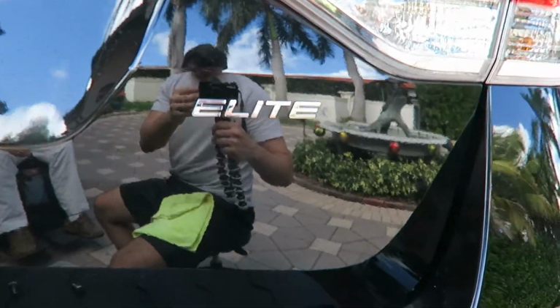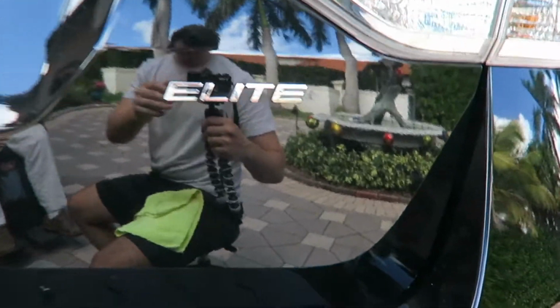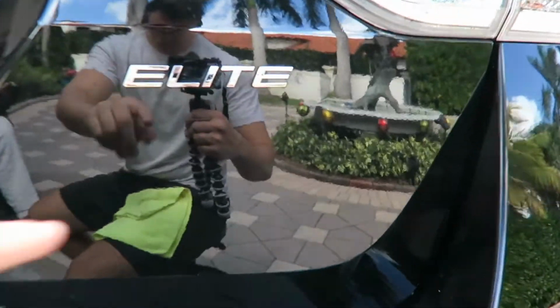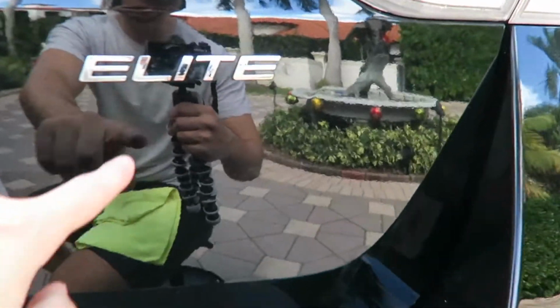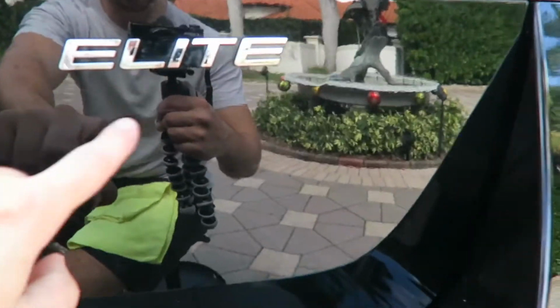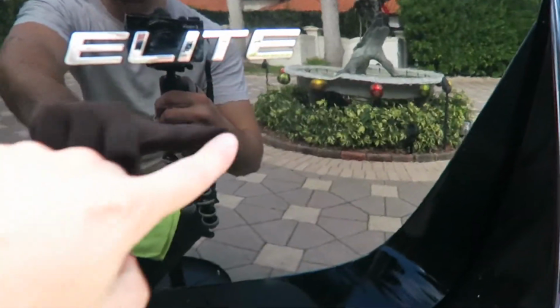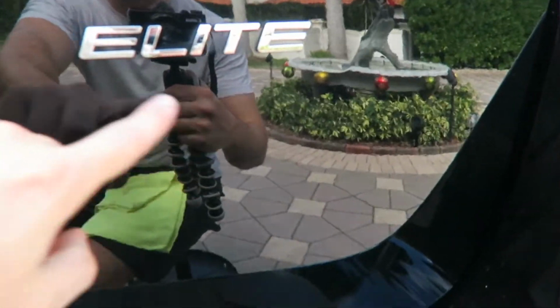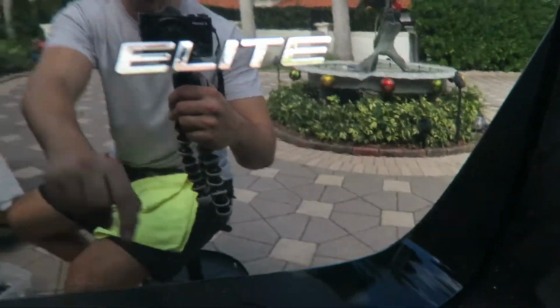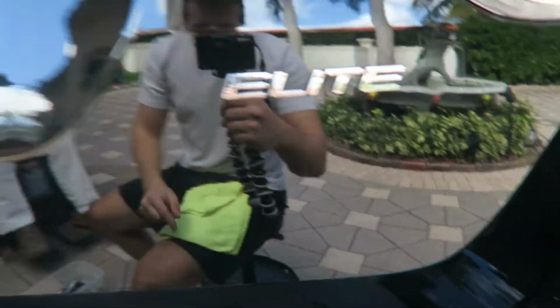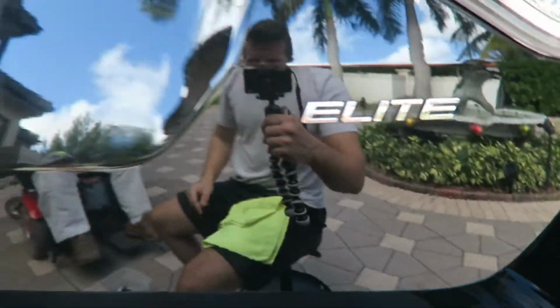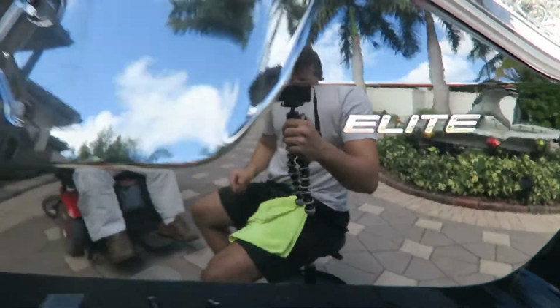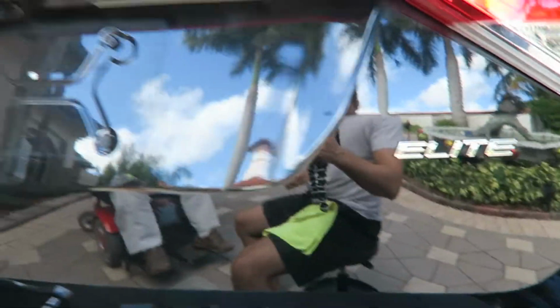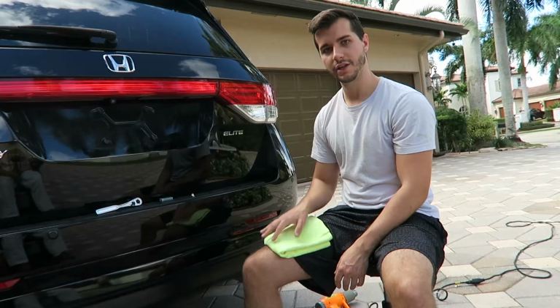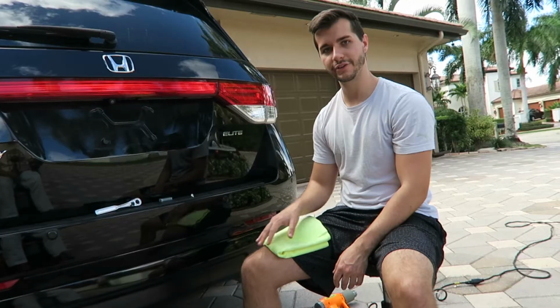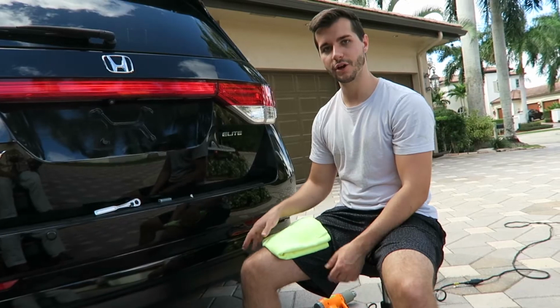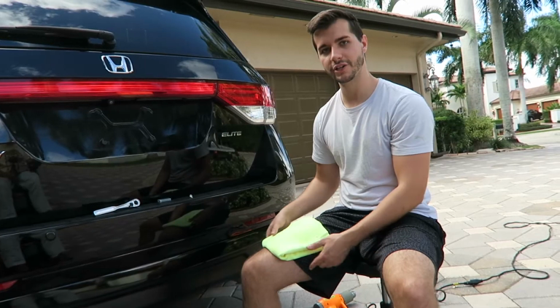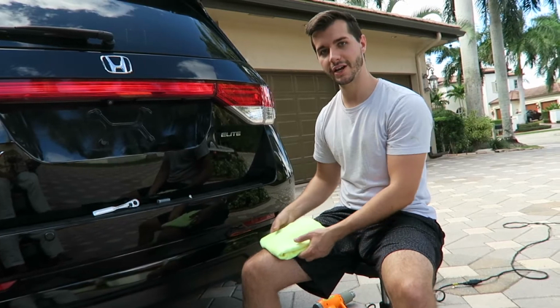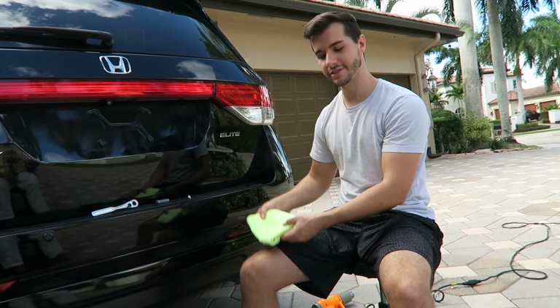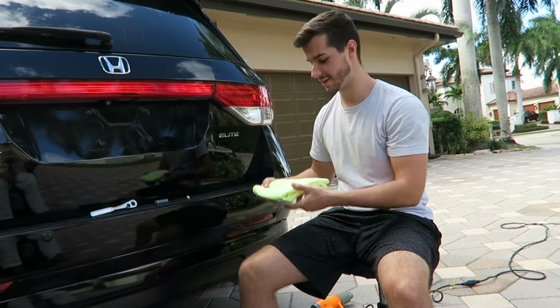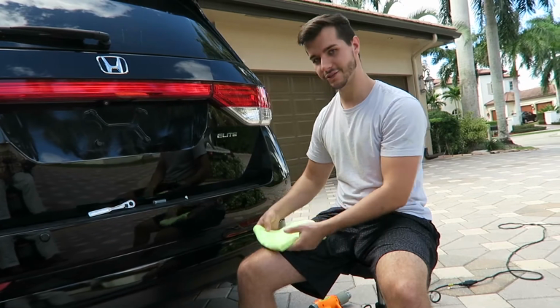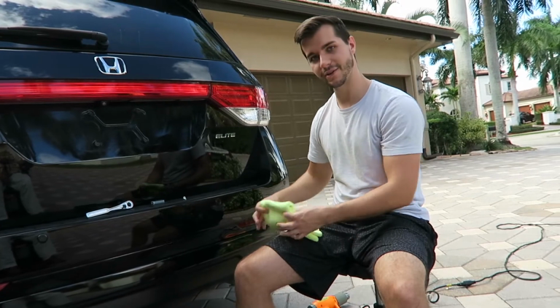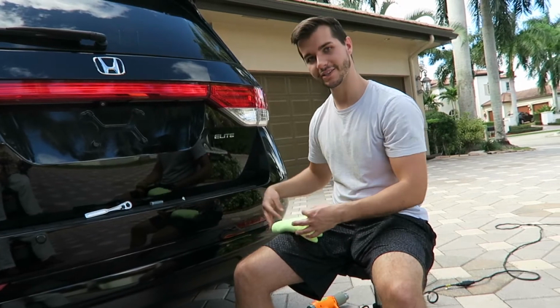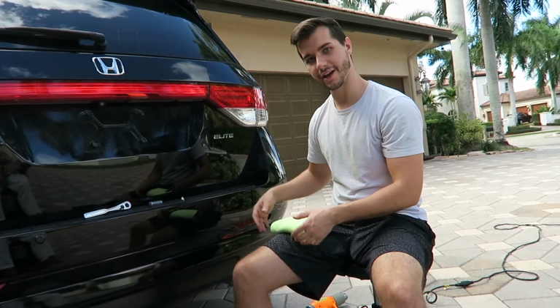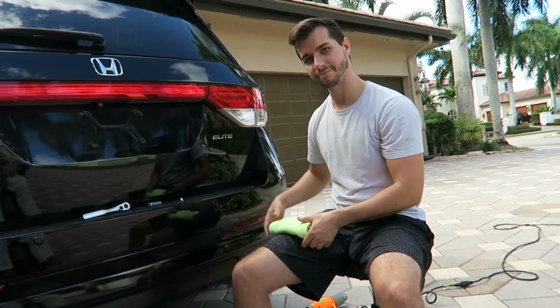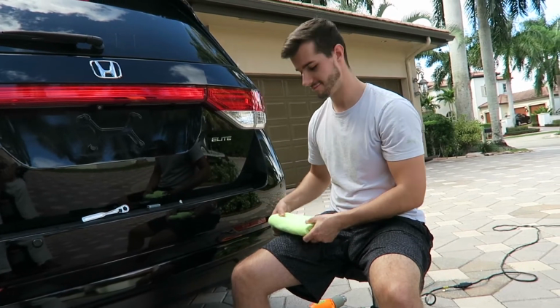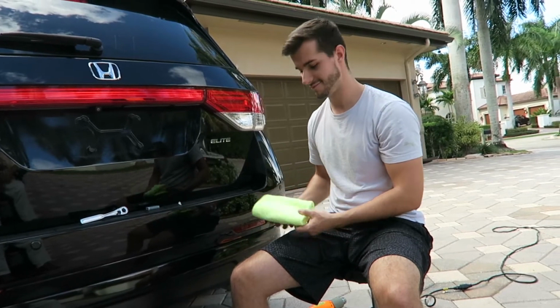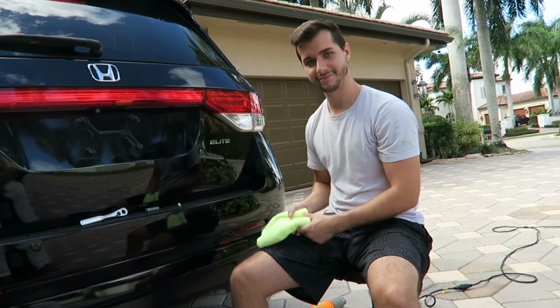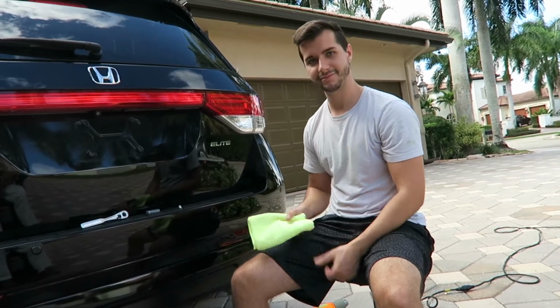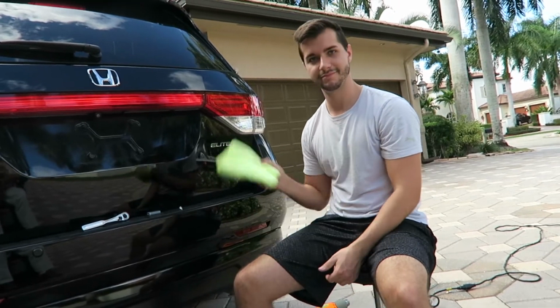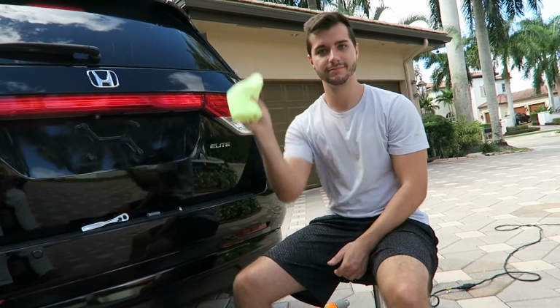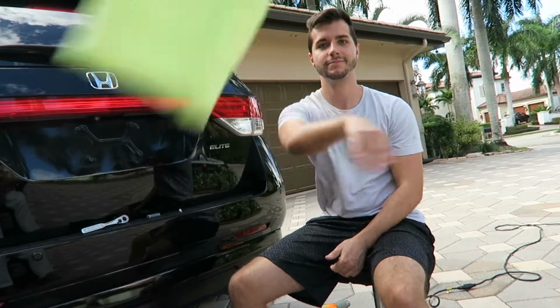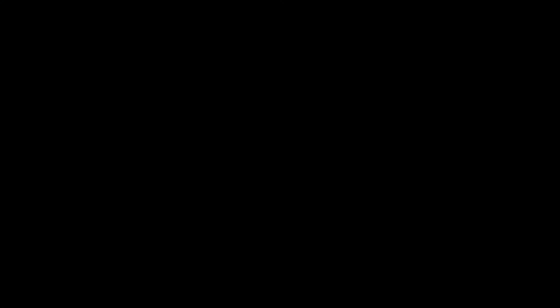But if you did a polished job you can easily get that. Thanks for watching guys and I'll see you next time. Bye.